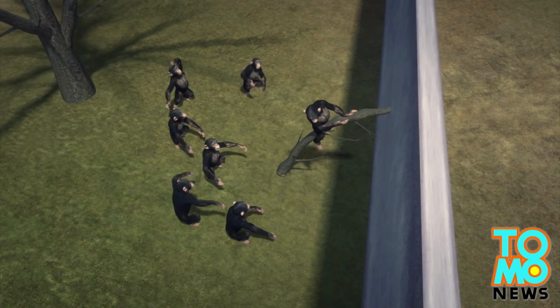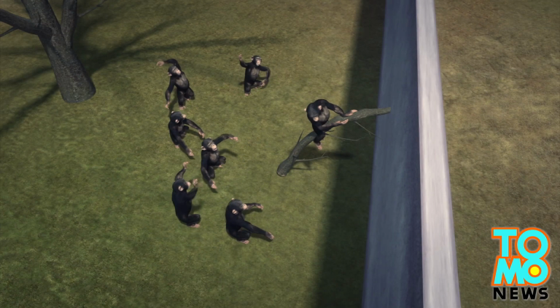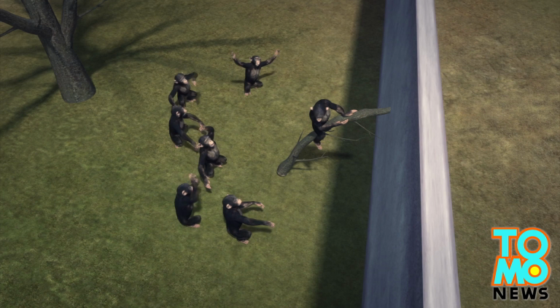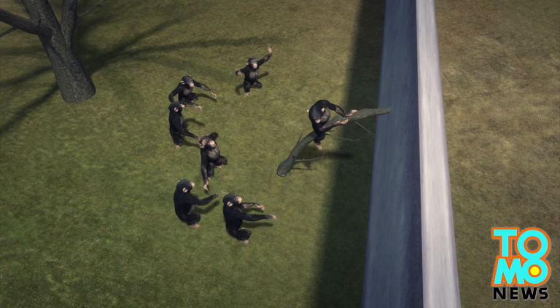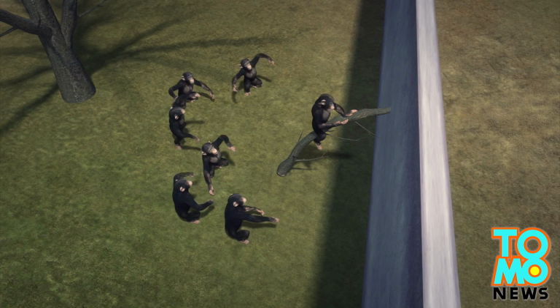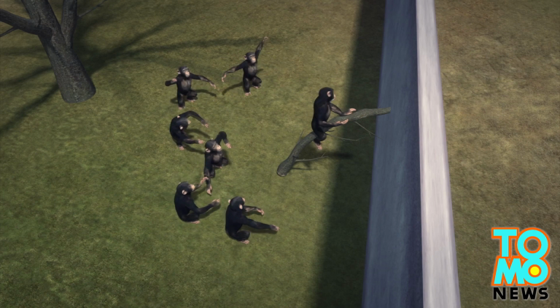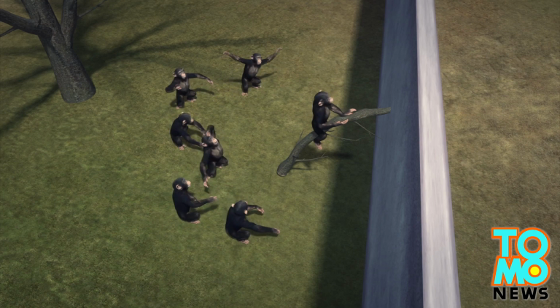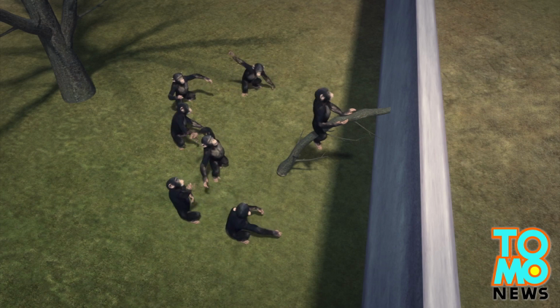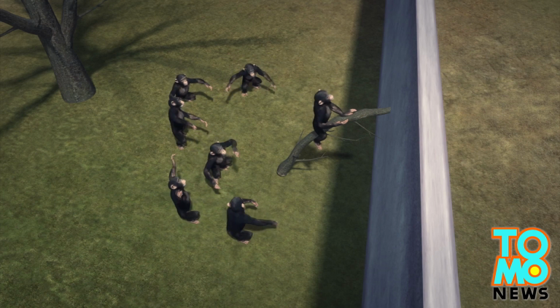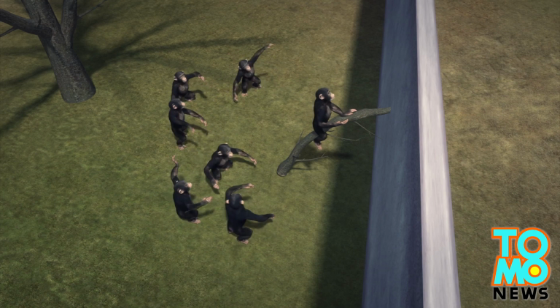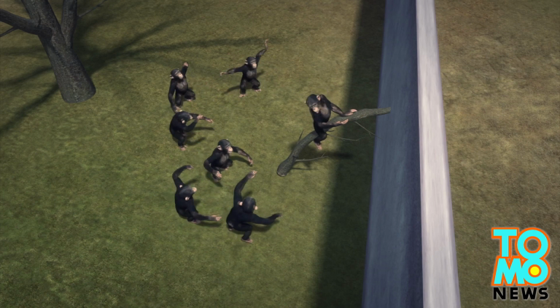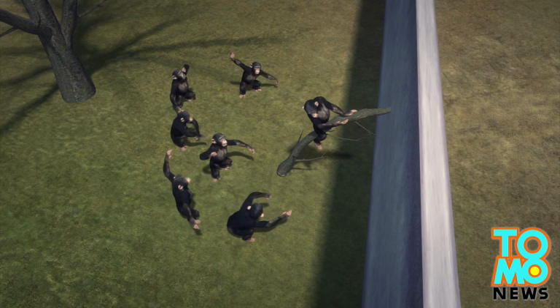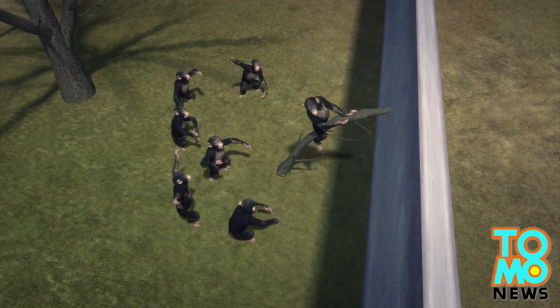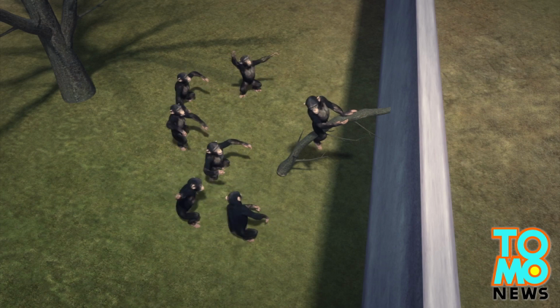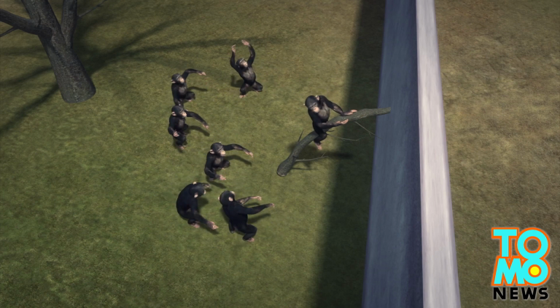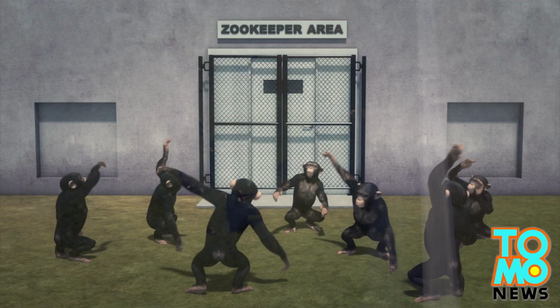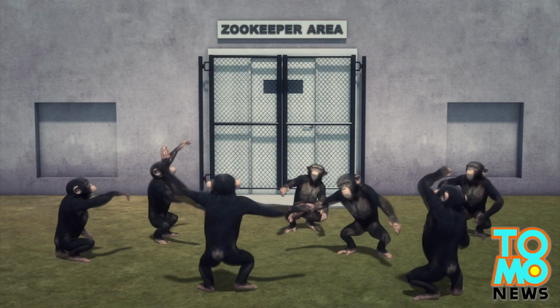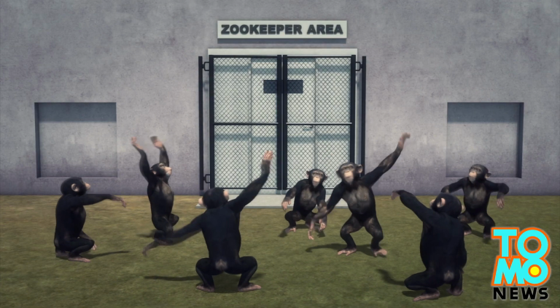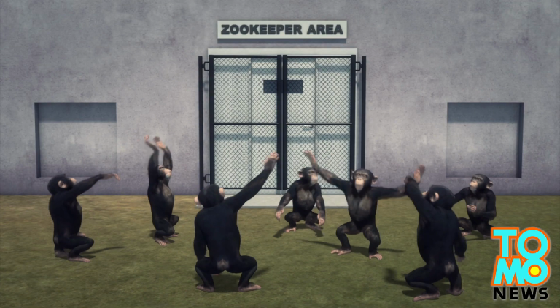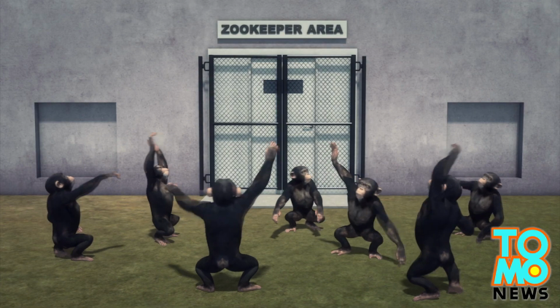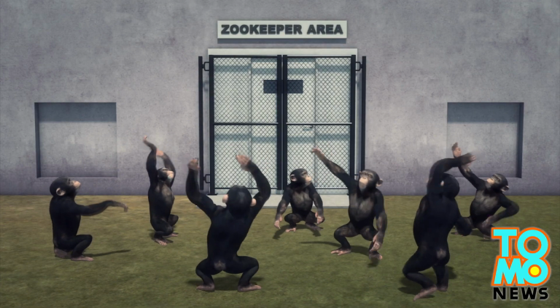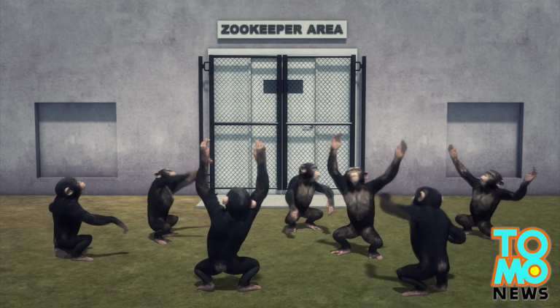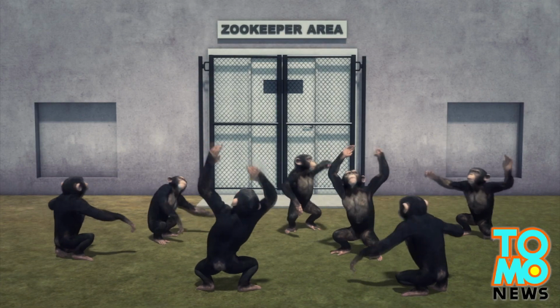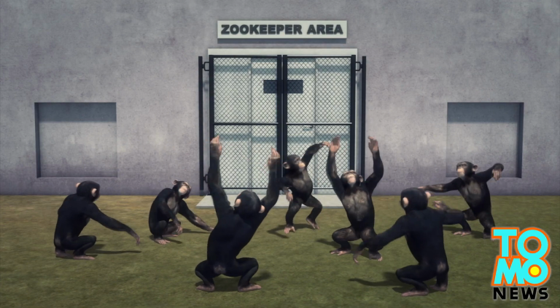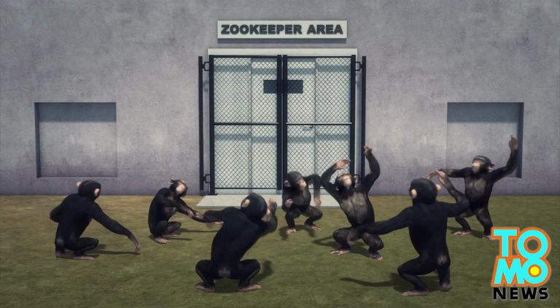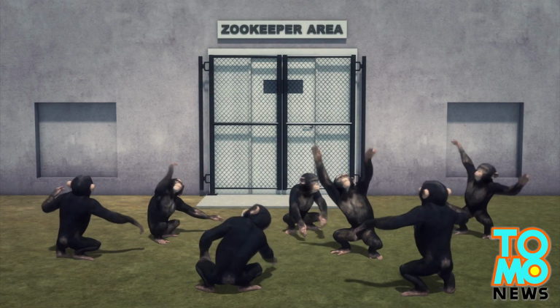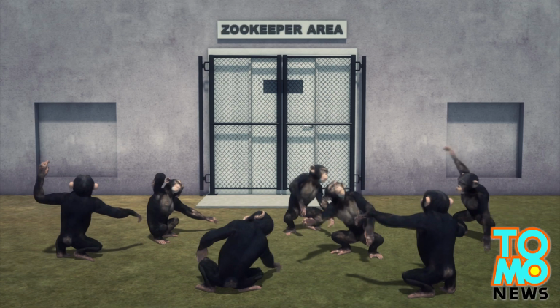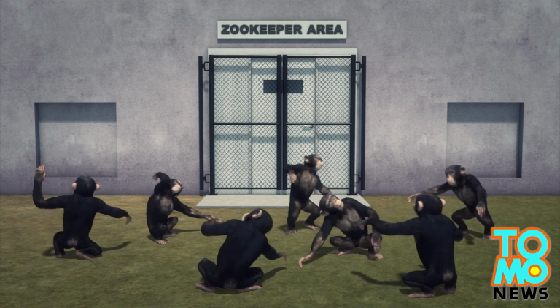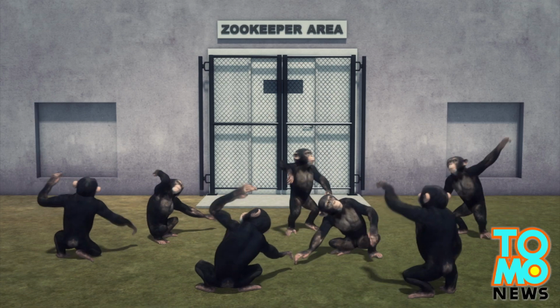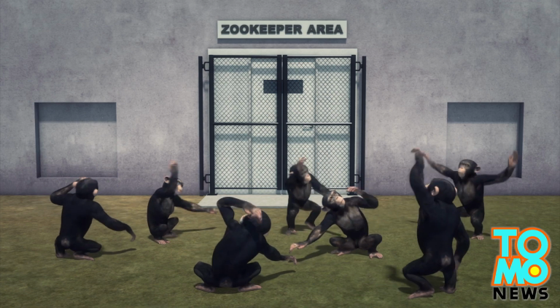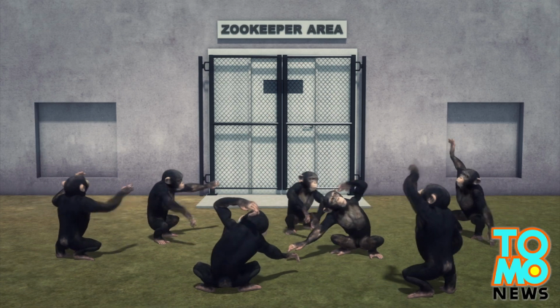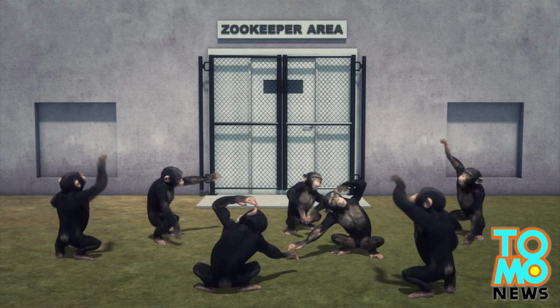Six chimps joined in on the monkey business and climbed onto the wall. They made their way into the zookeeper's area and the rest of the zoo was freaking out.